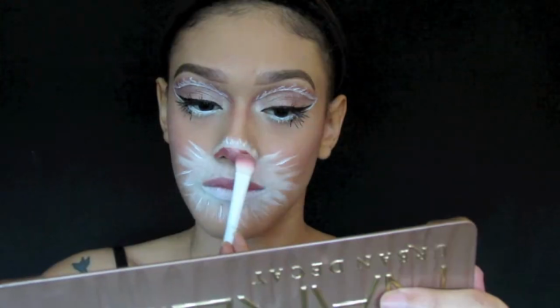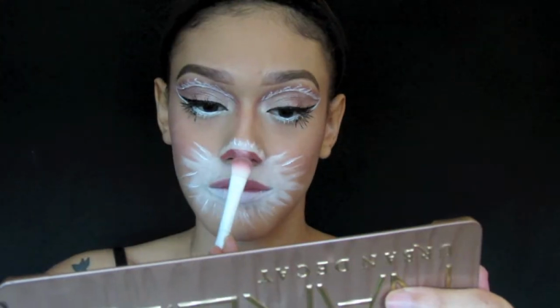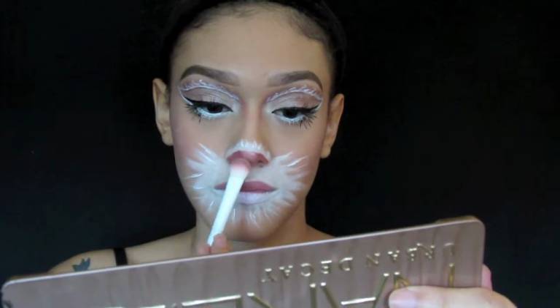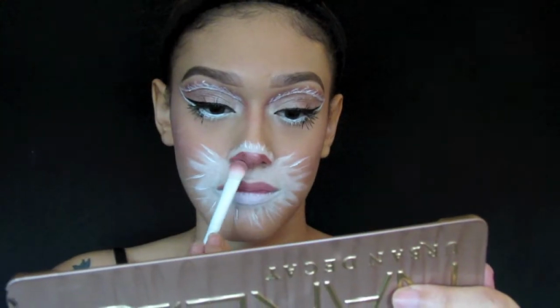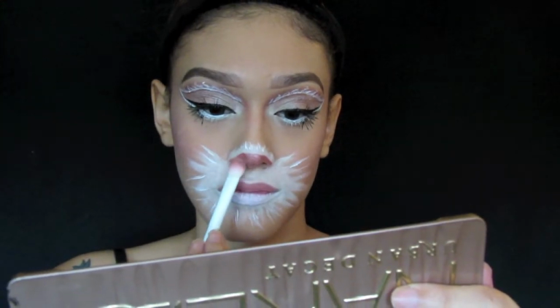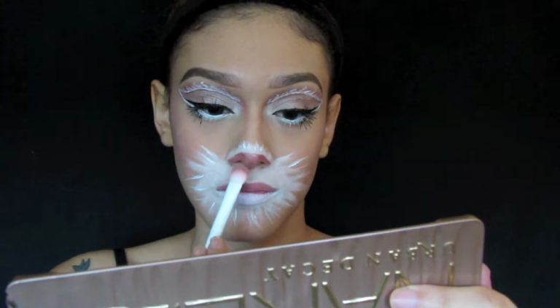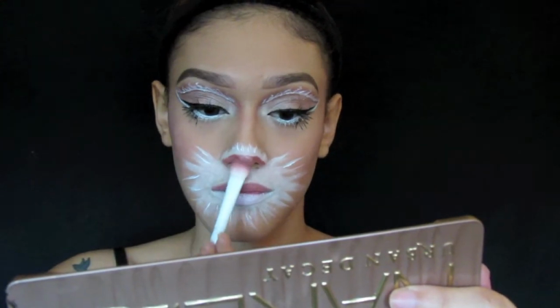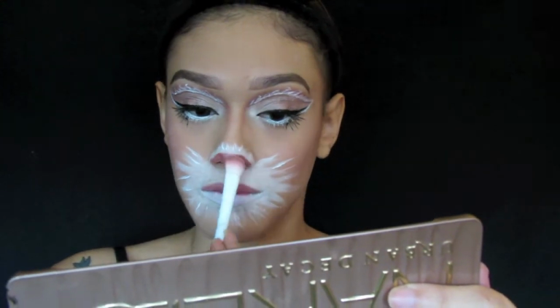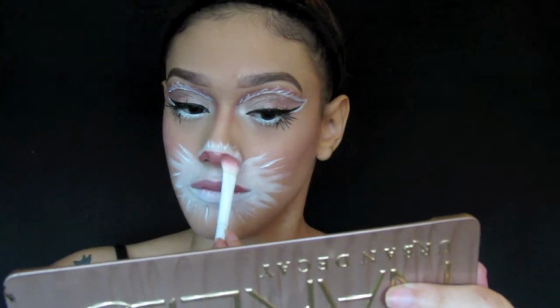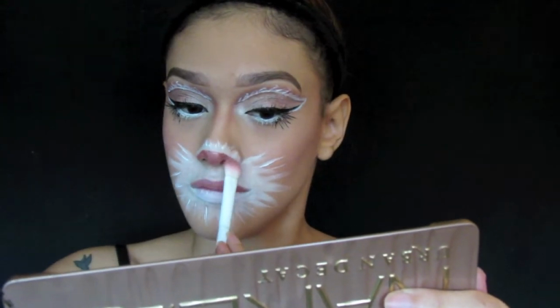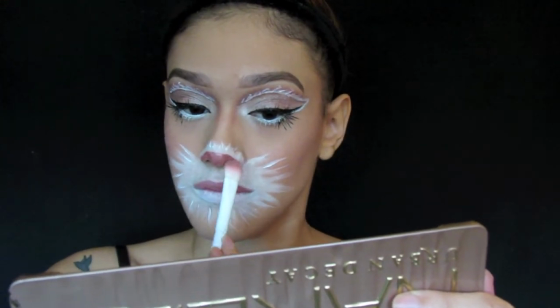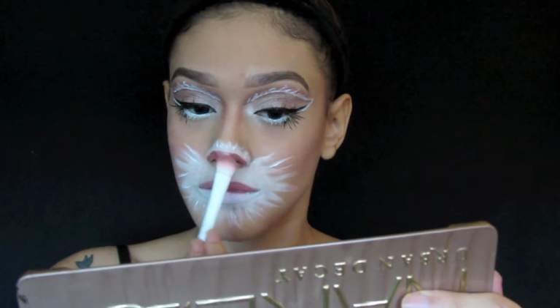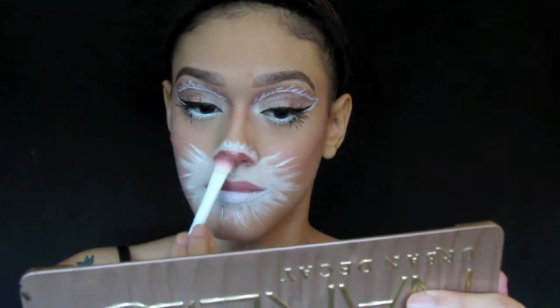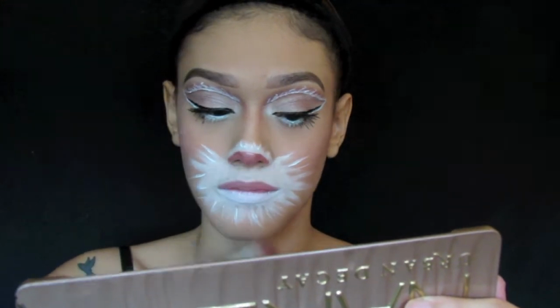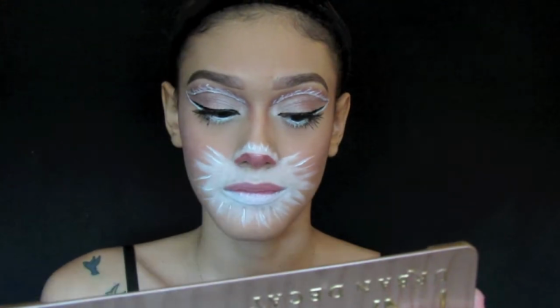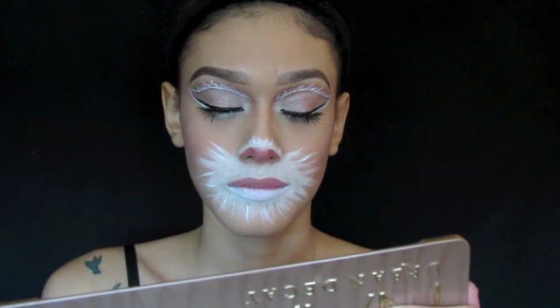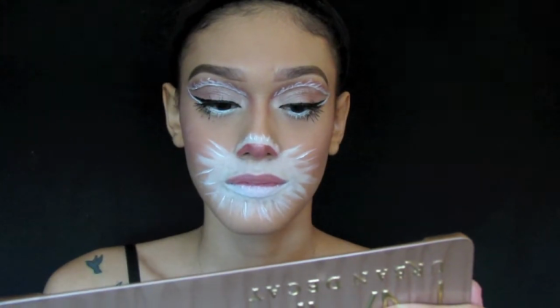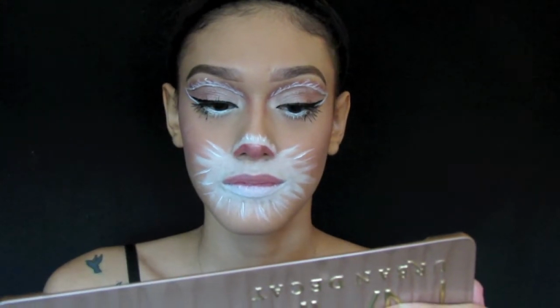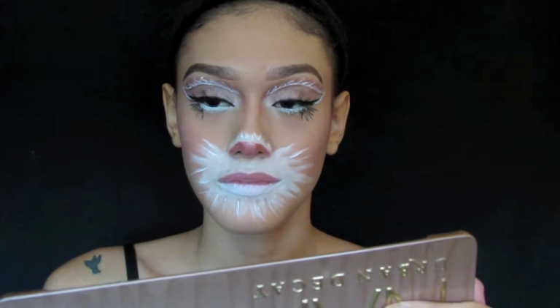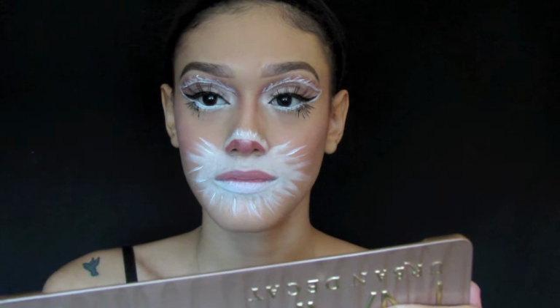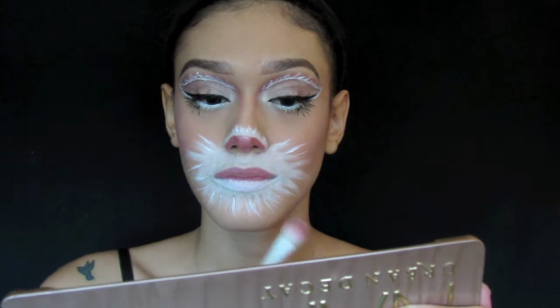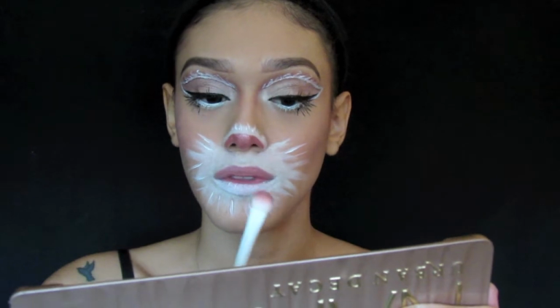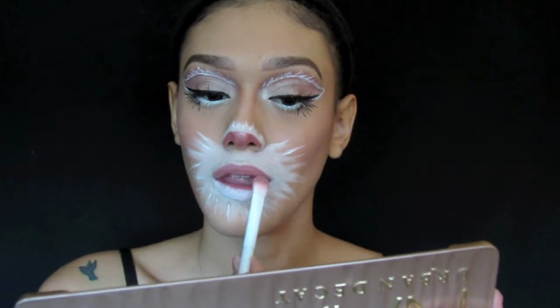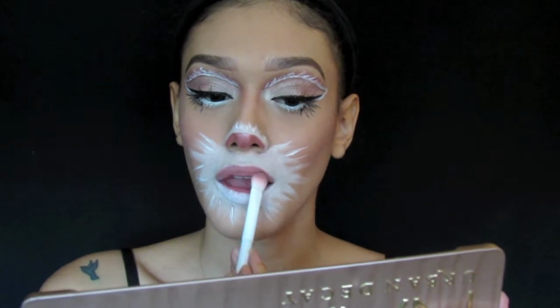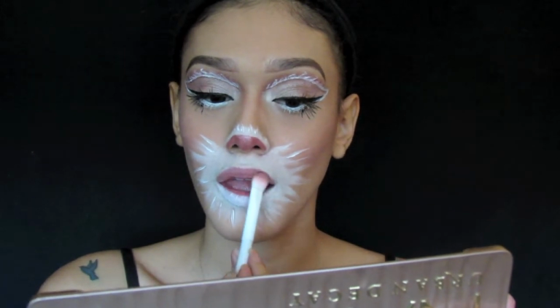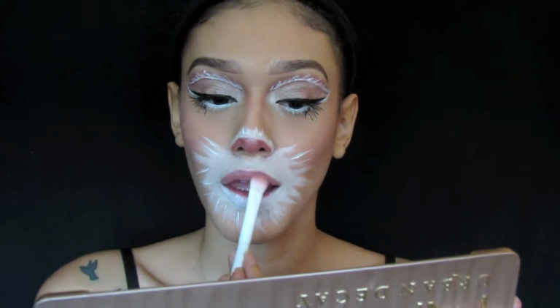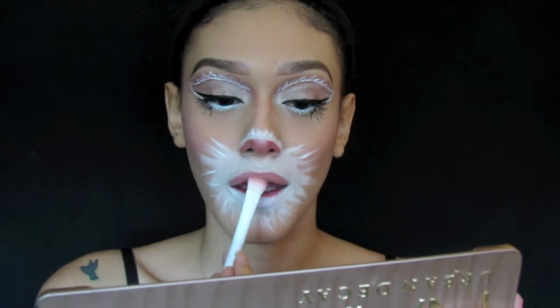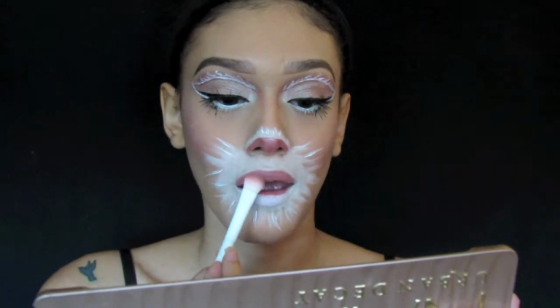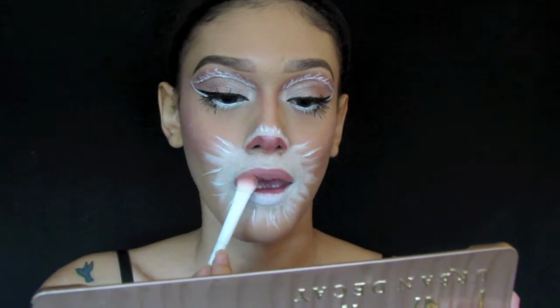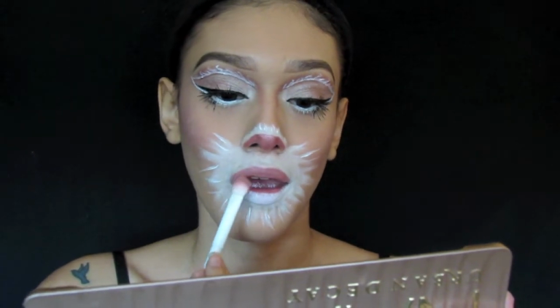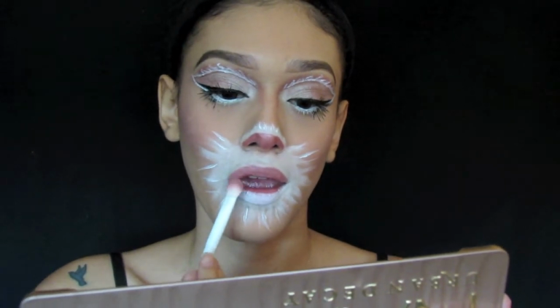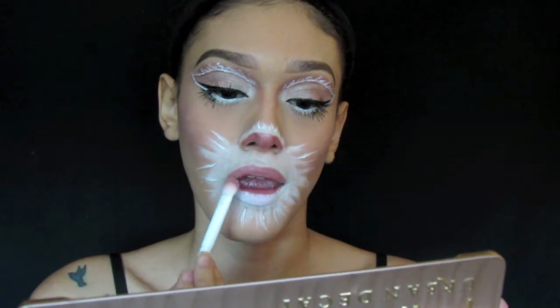I'm going in with the shade dust in the Naked 3 palette and I'm going to apply that to my nose and my lip.